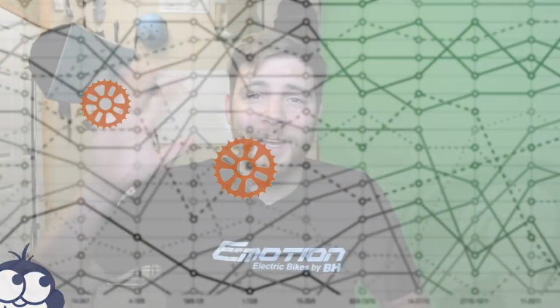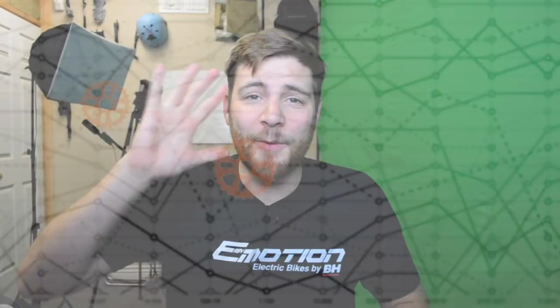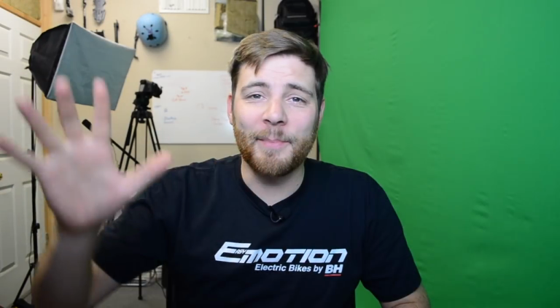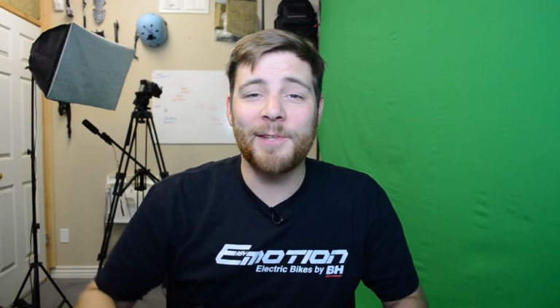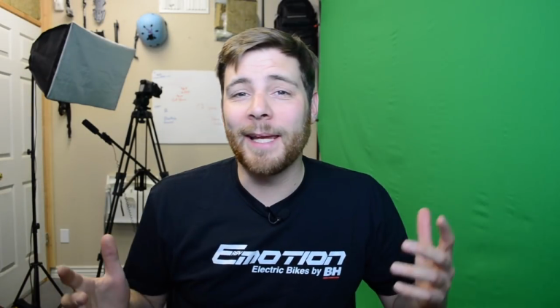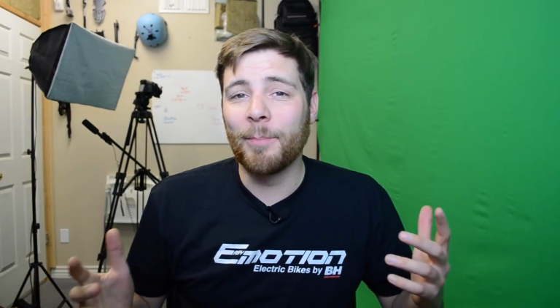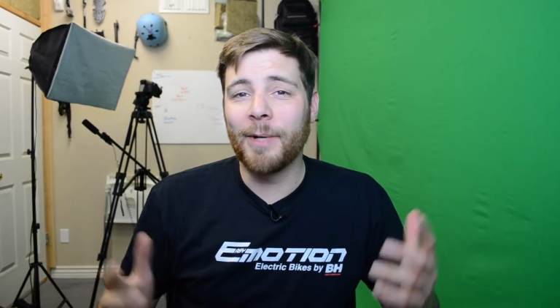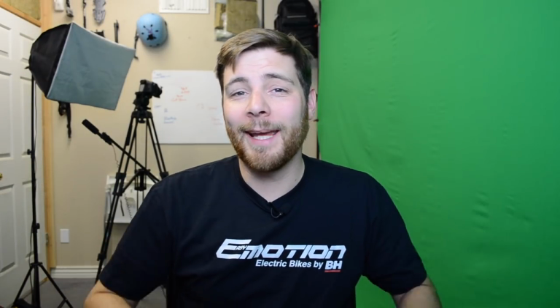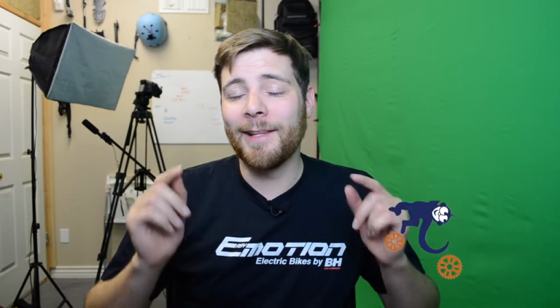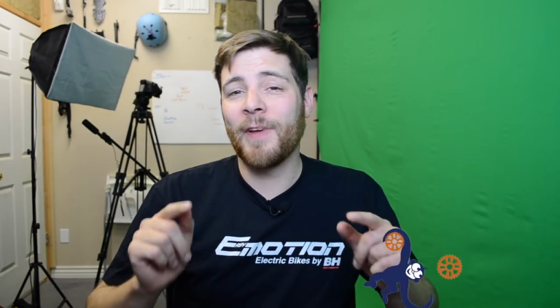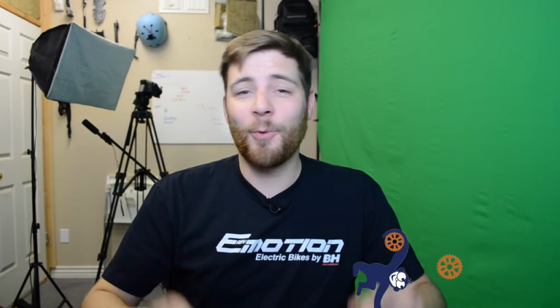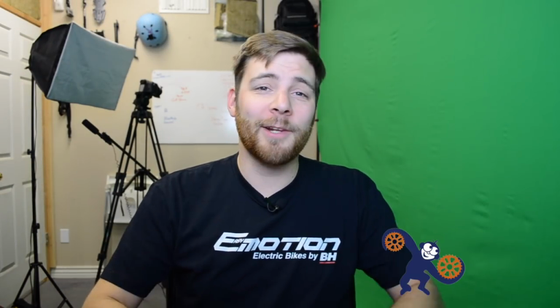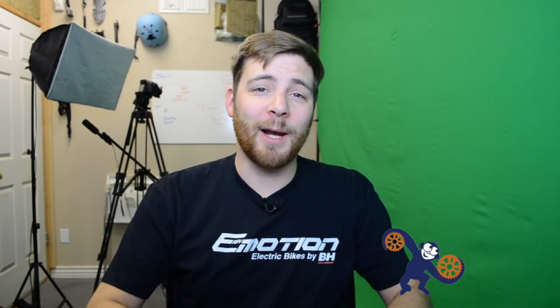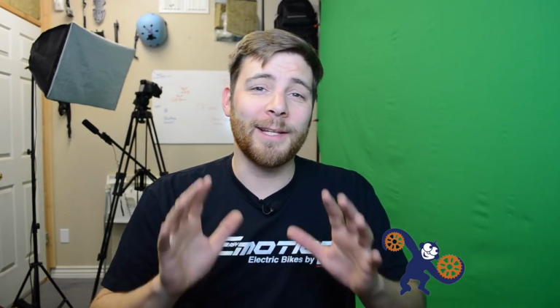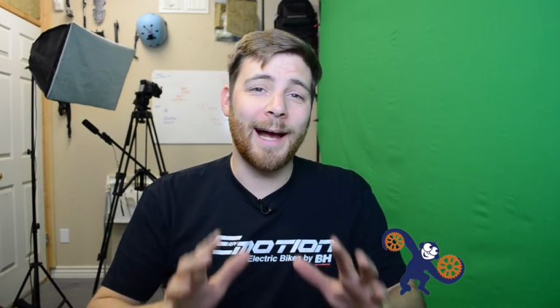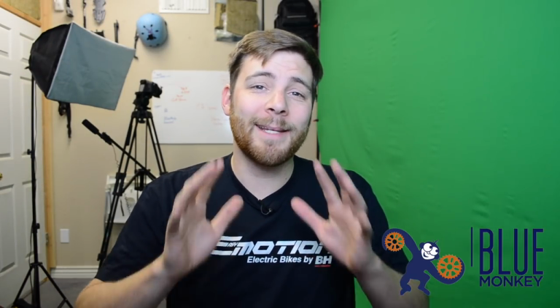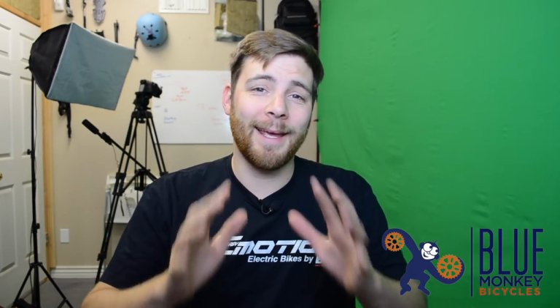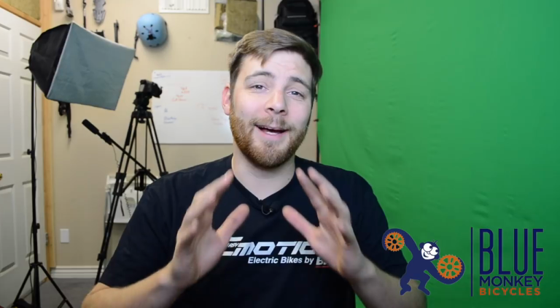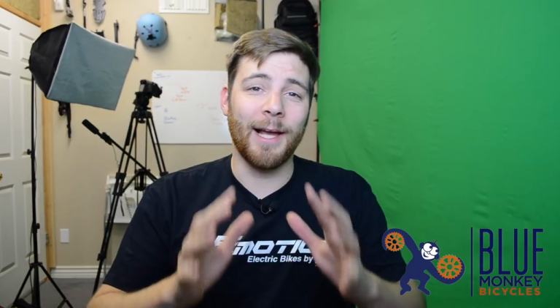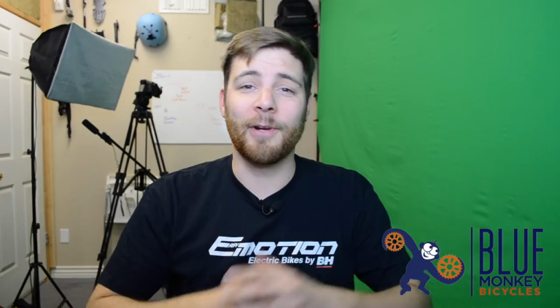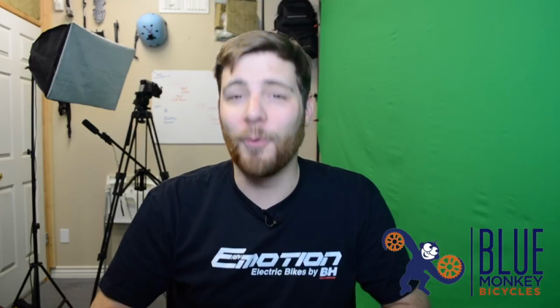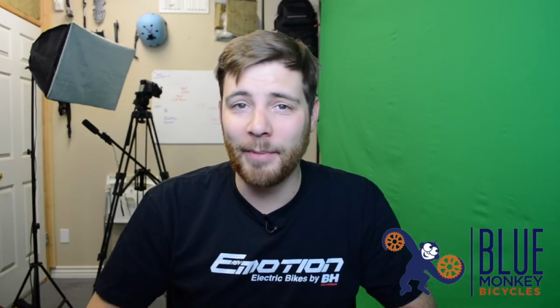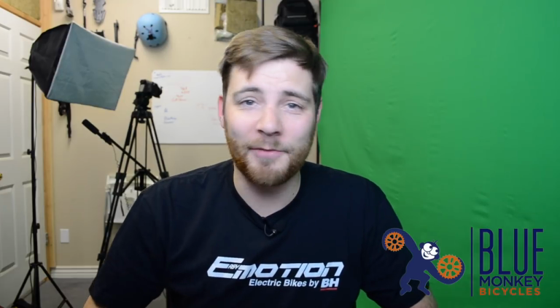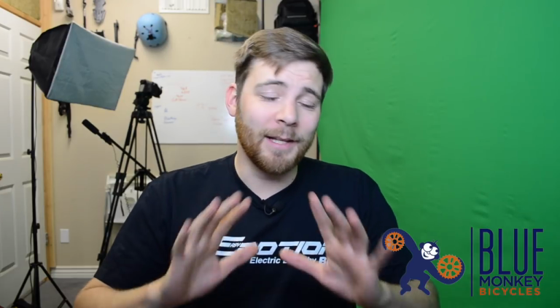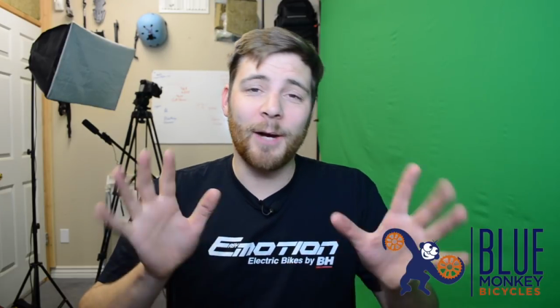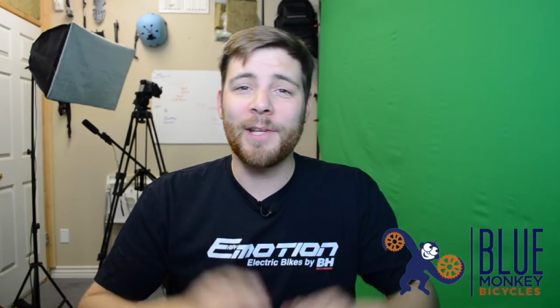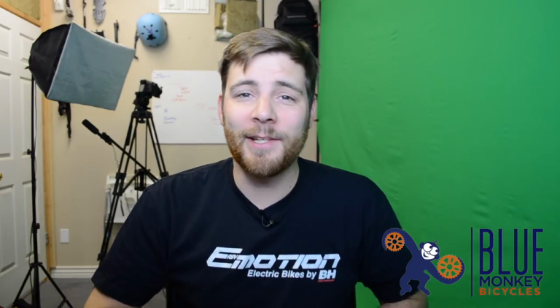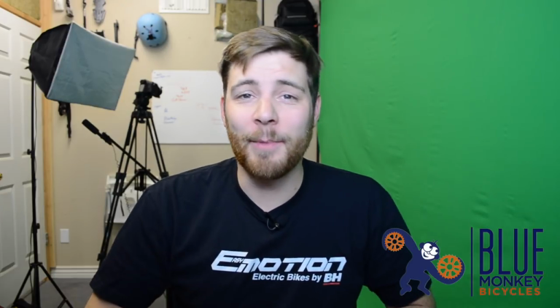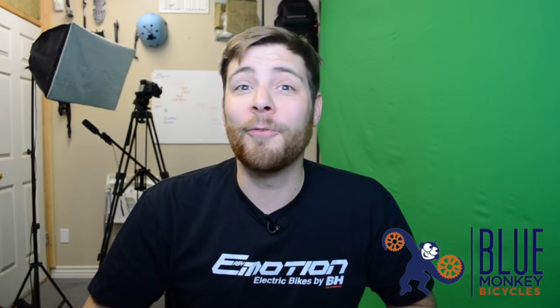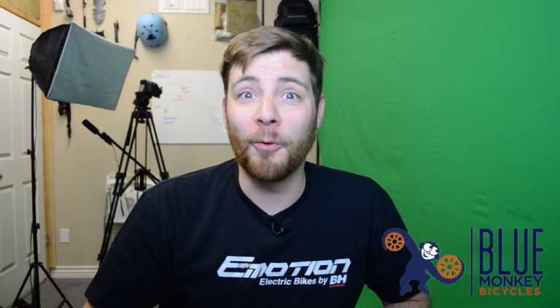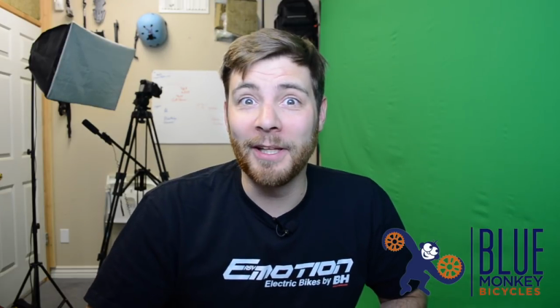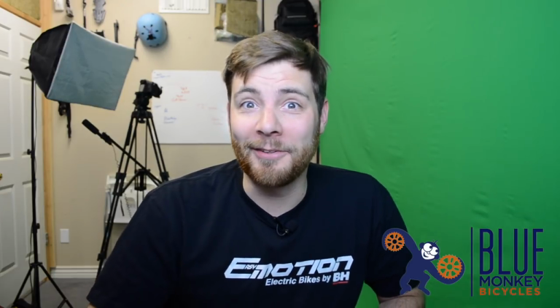Hey, what's up? This is Mikey at Blue Monkey and in this video we're gonna talk about the top 10 electric folding bikes. Let's not waste any time and unfold the list.